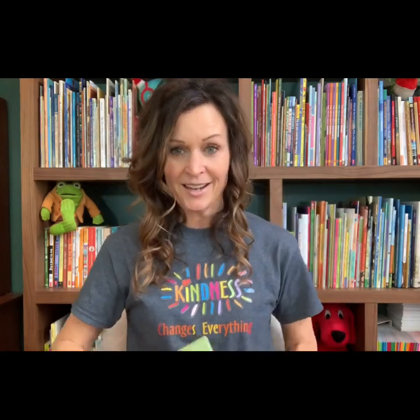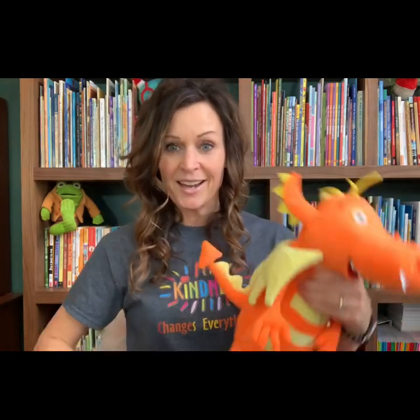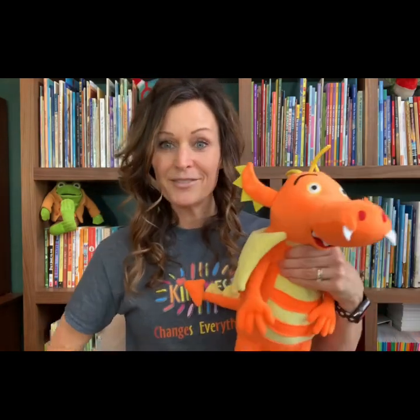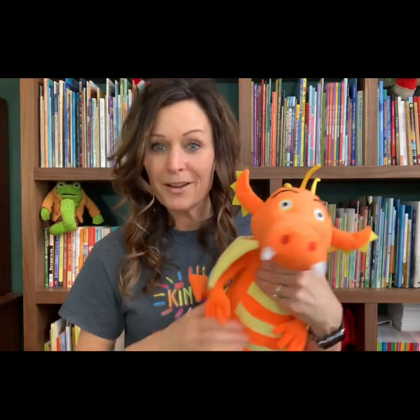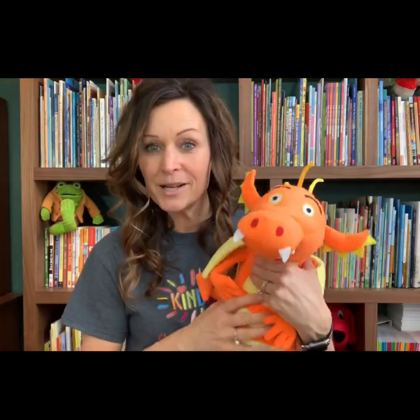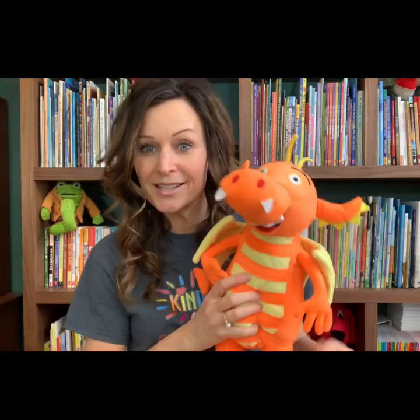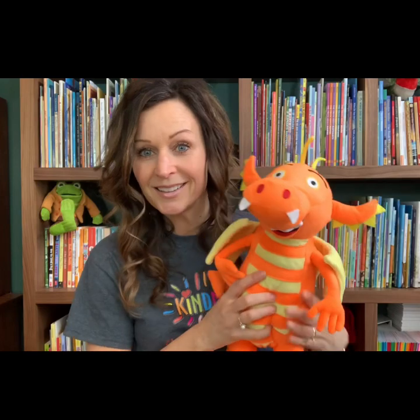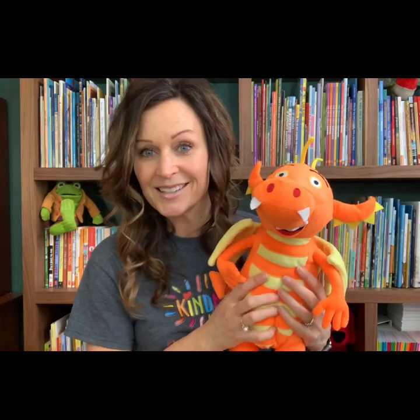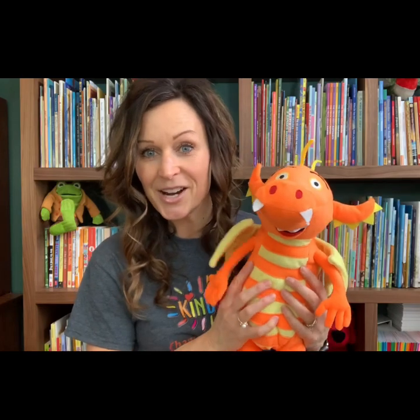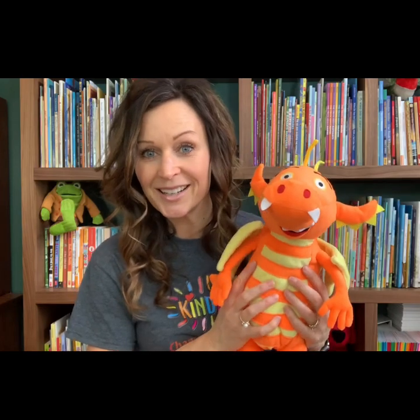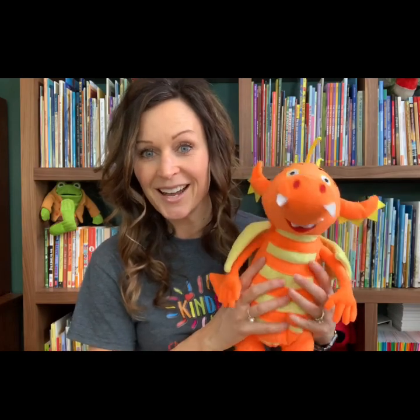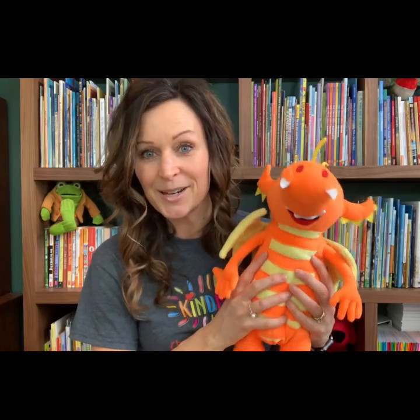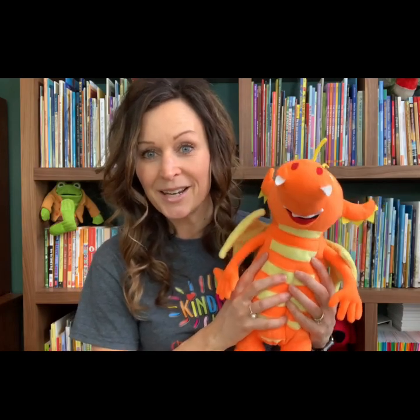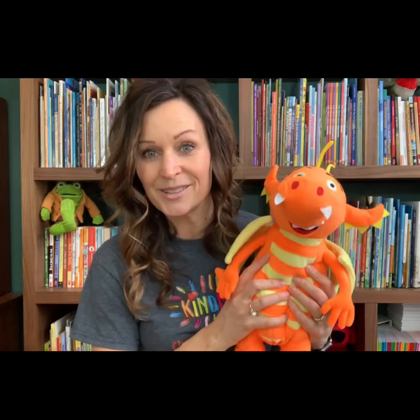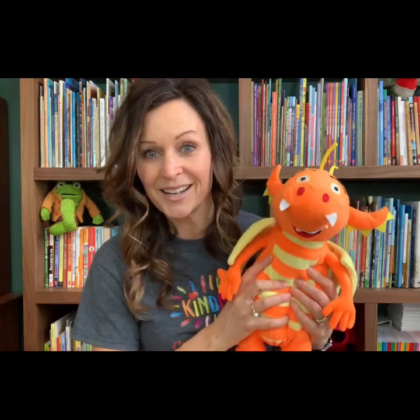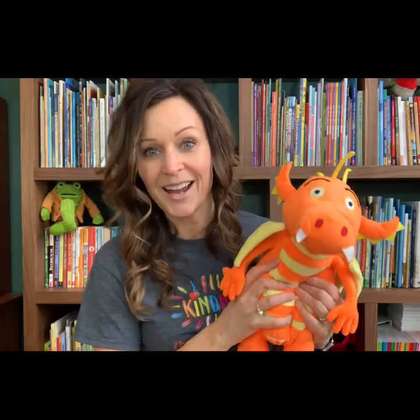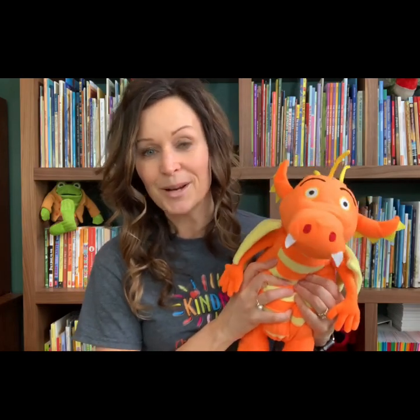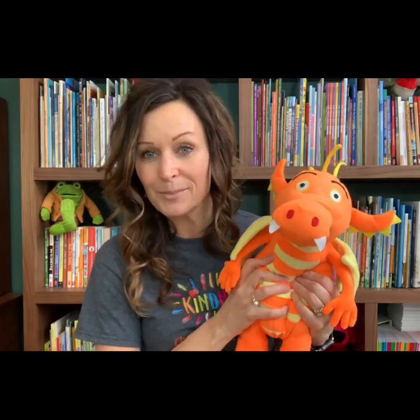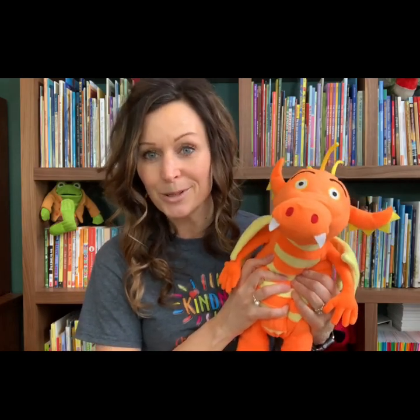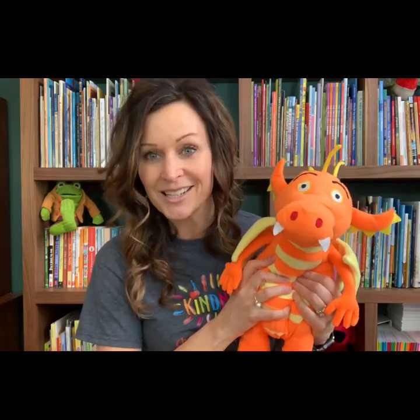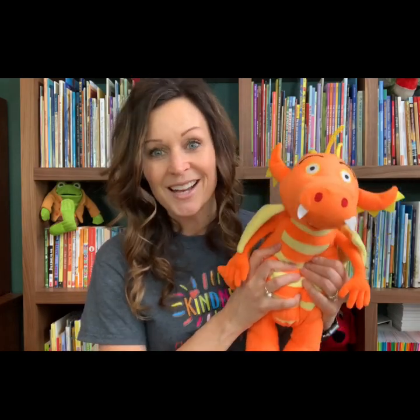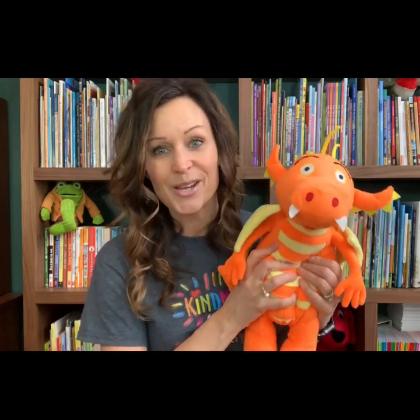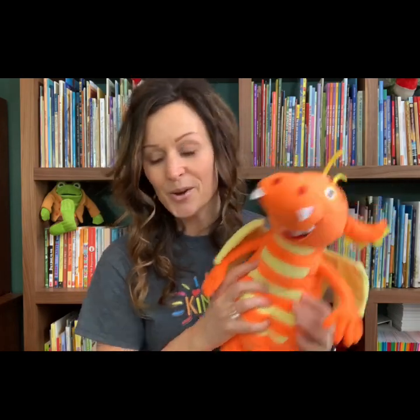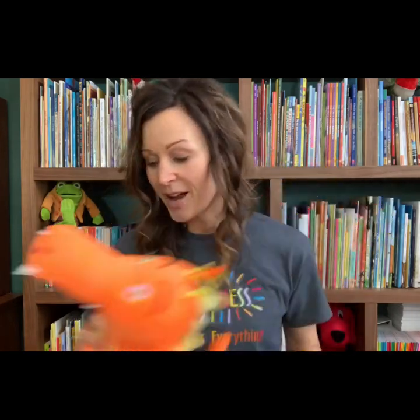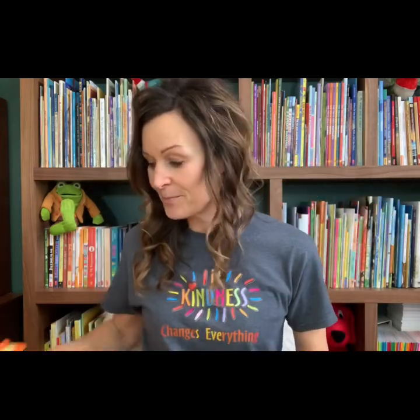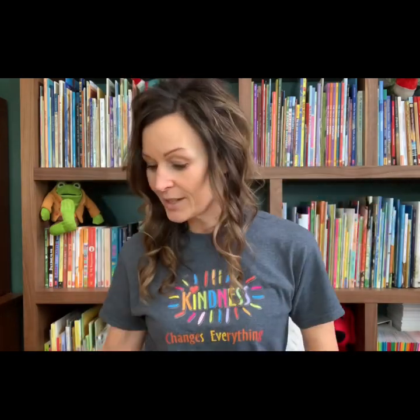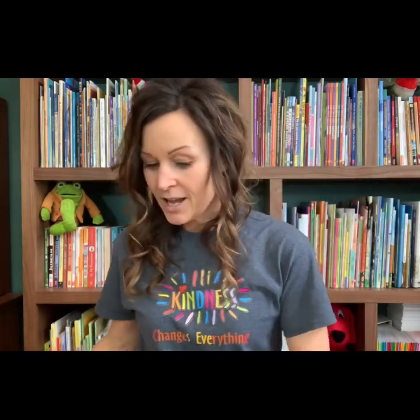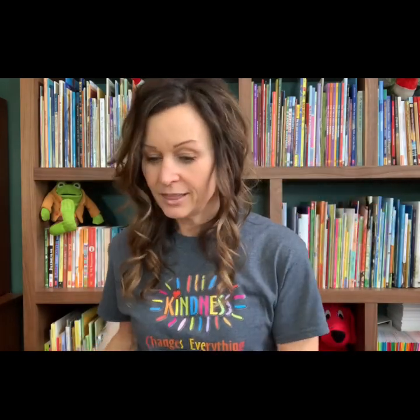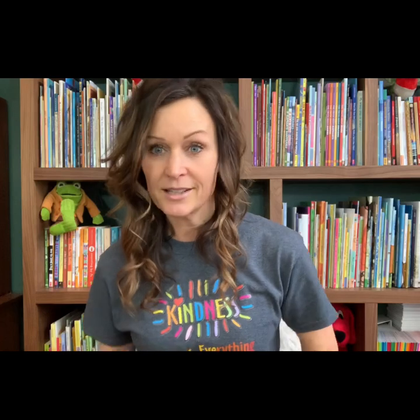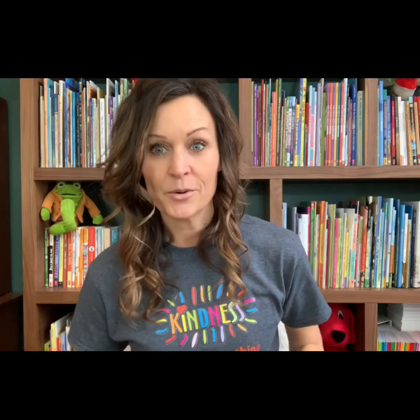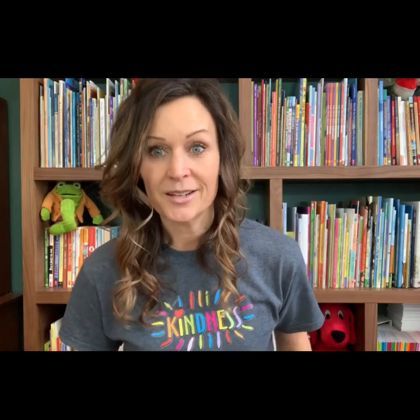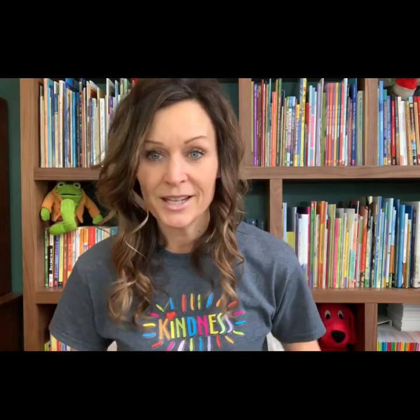And I even have a Budsie — that's a dragon. I had him made when I had my book published. So let's go ahead and begin.